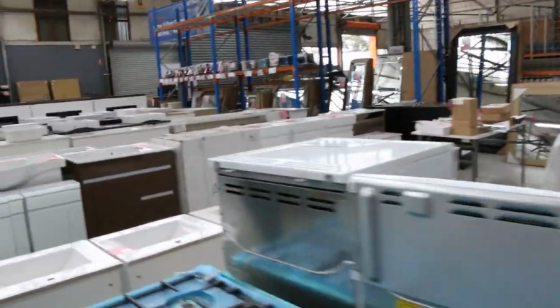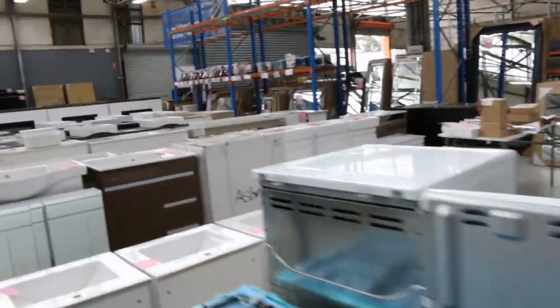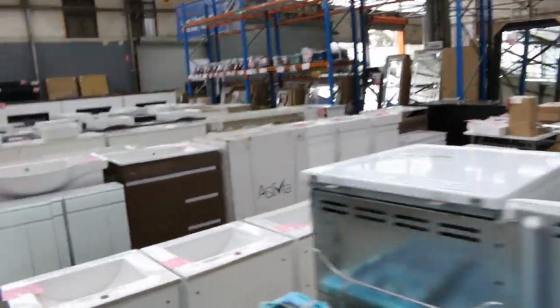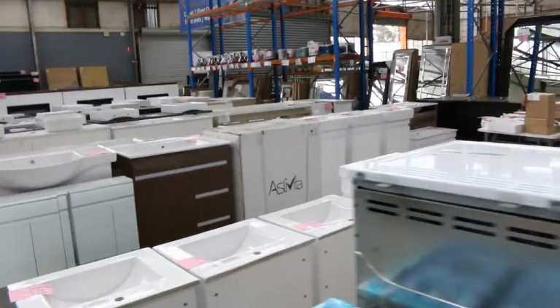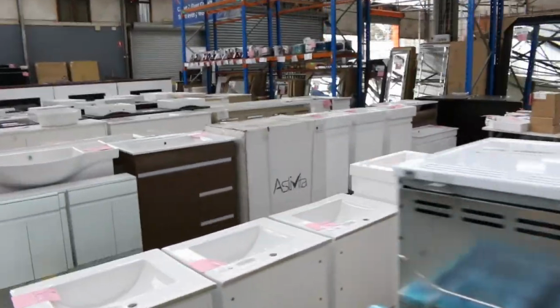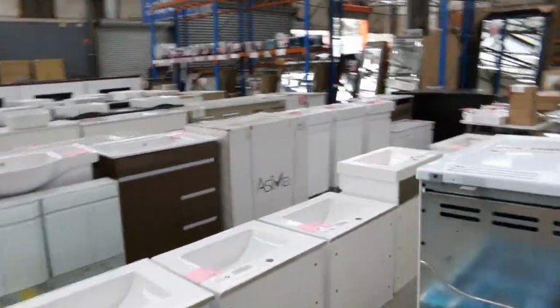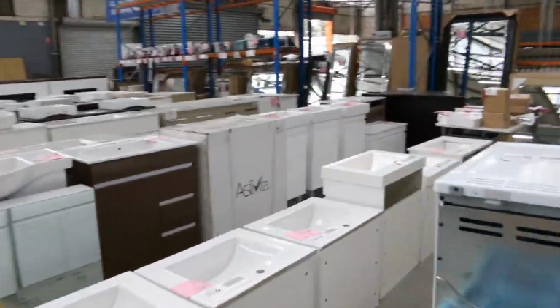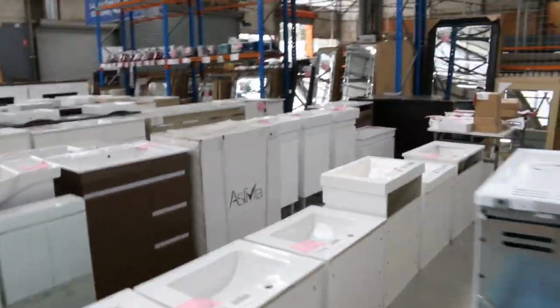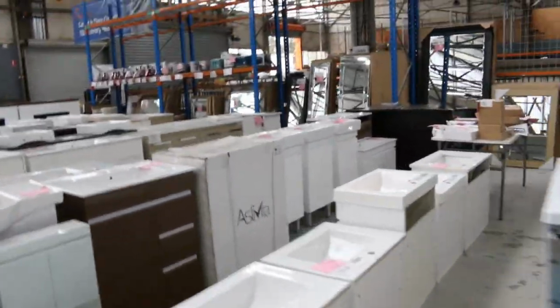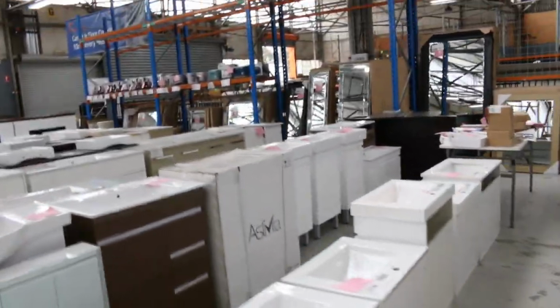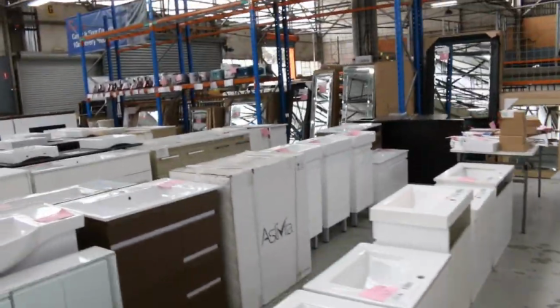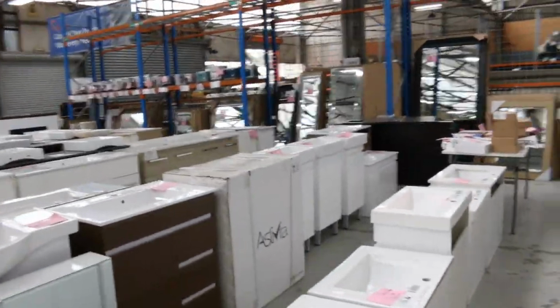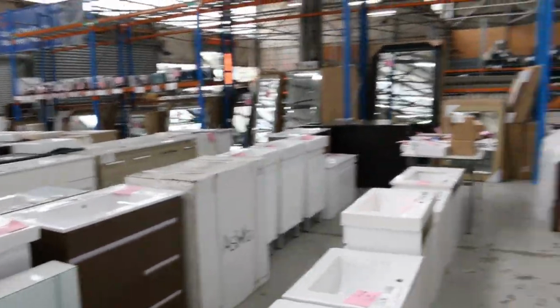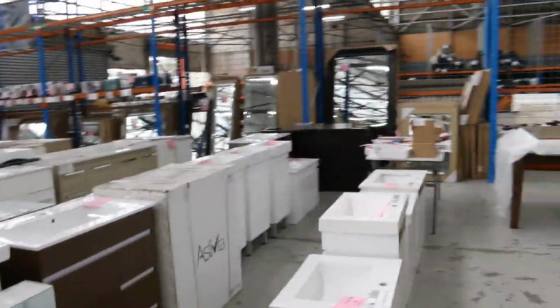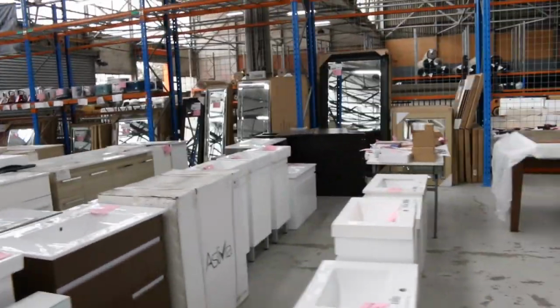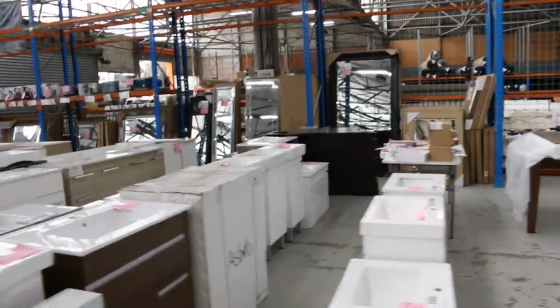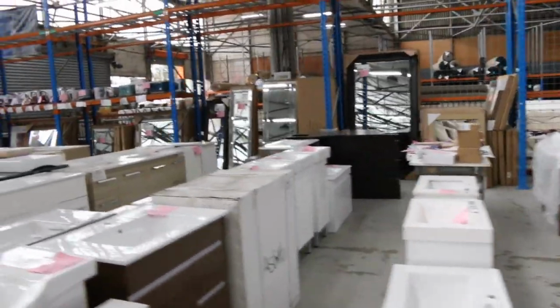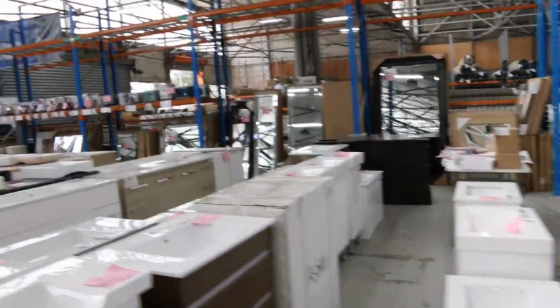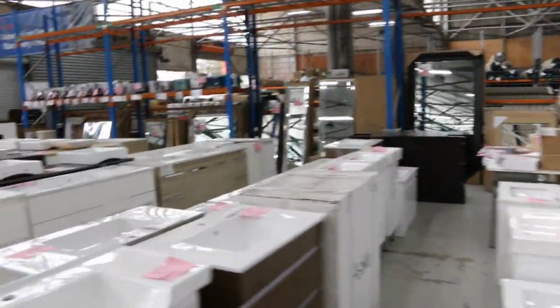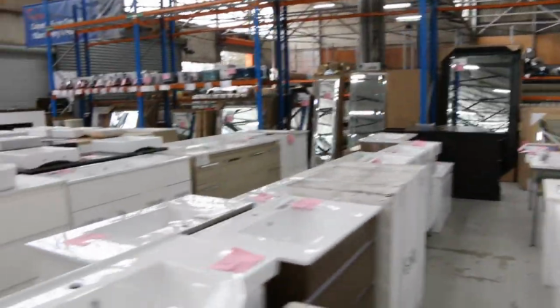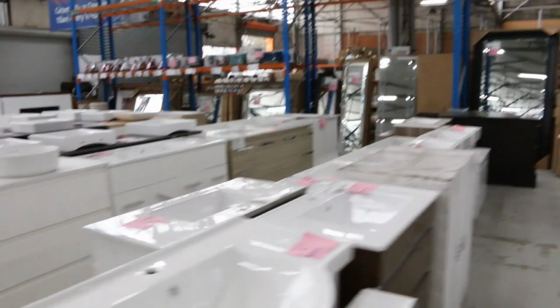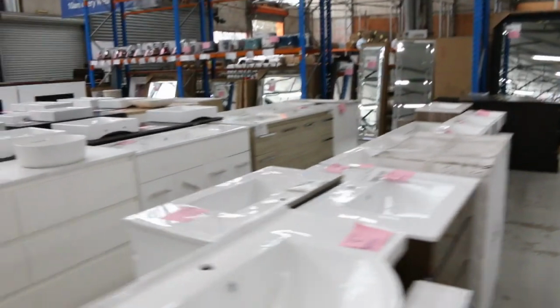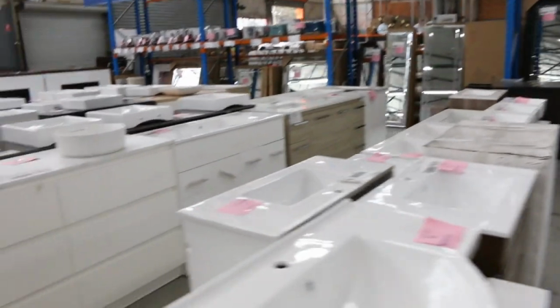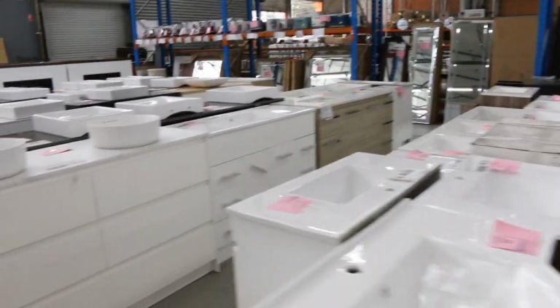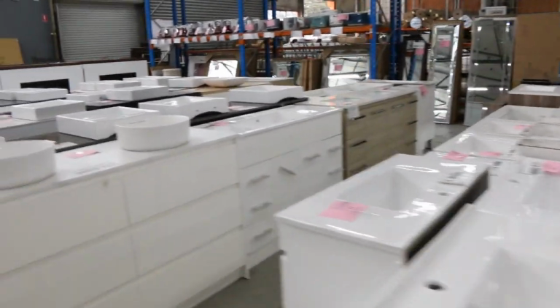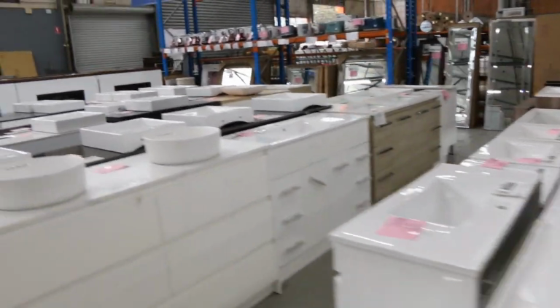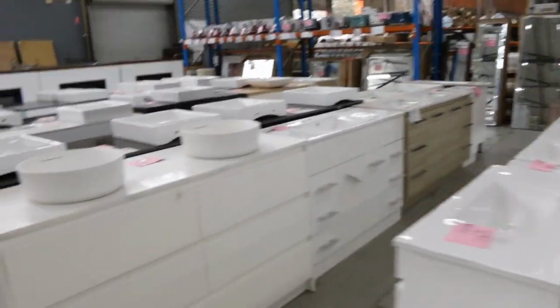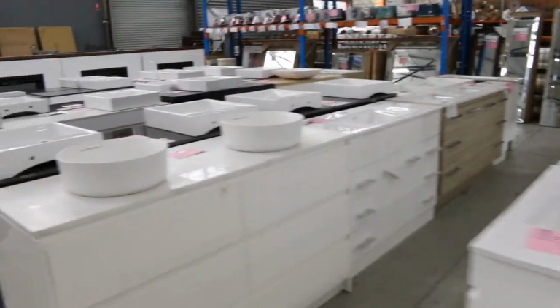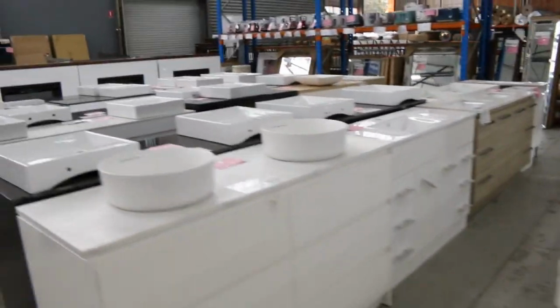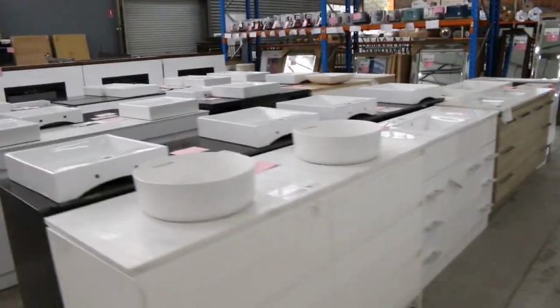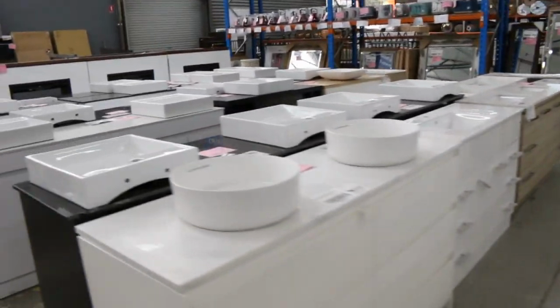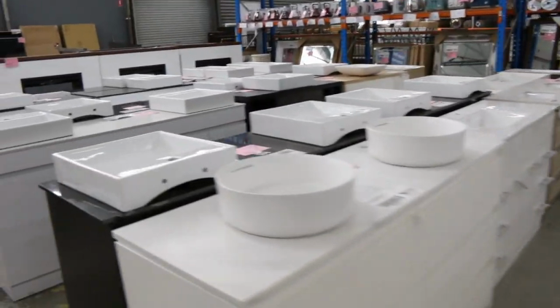Plenty of mirrors over the back there. Plenty of tapware as well — I think we've got heaps of taps, so check that out online.